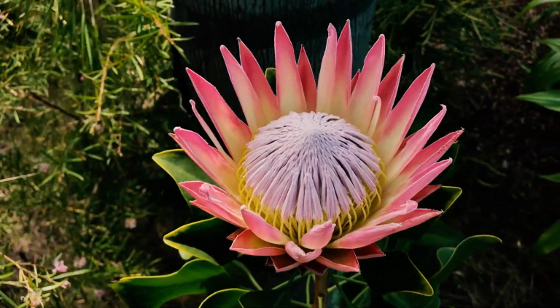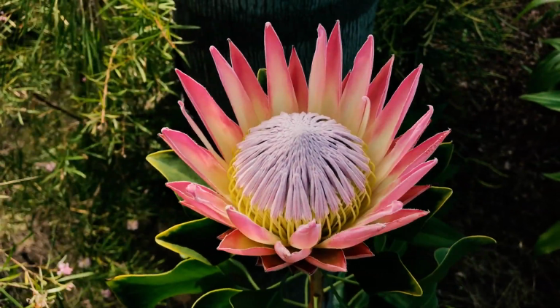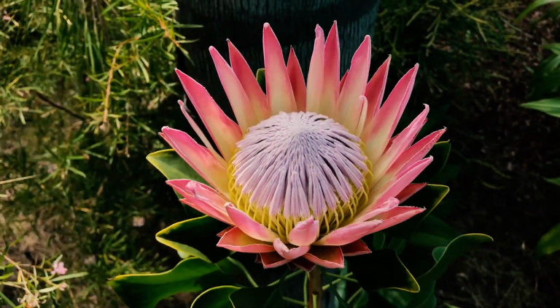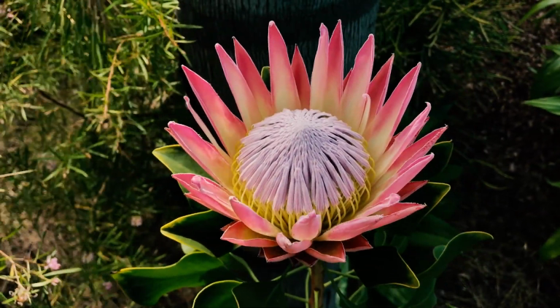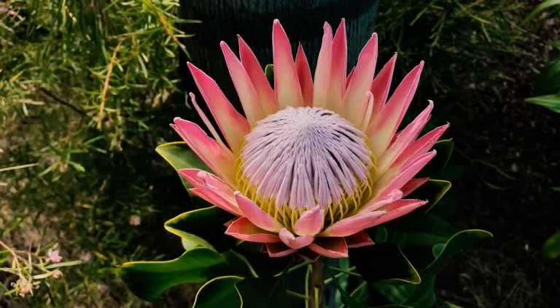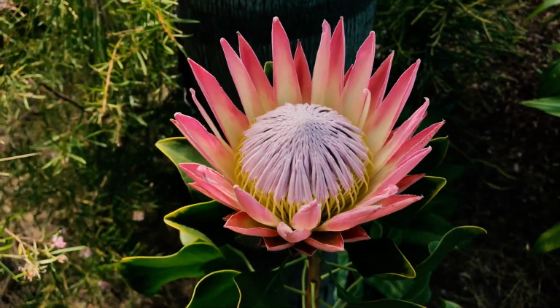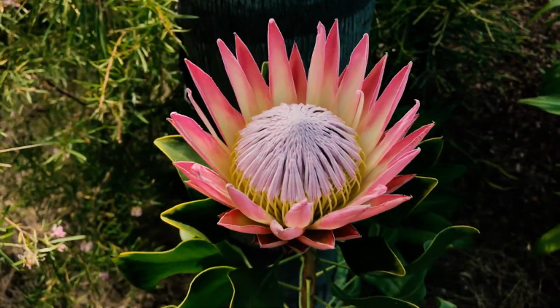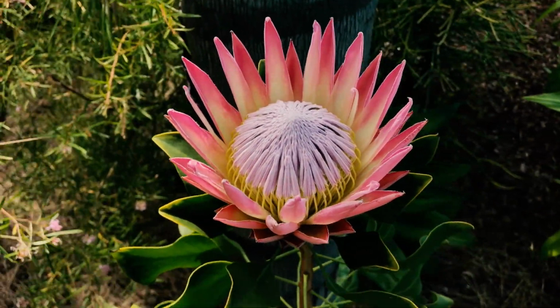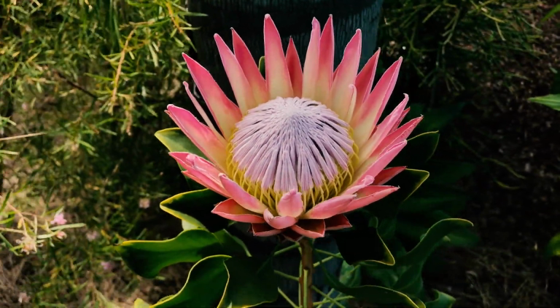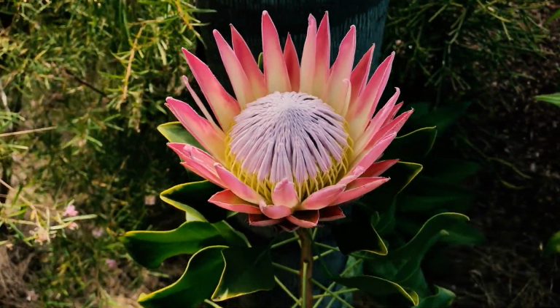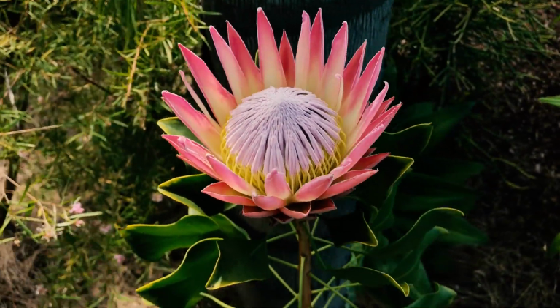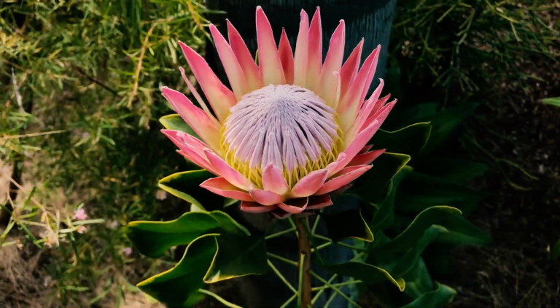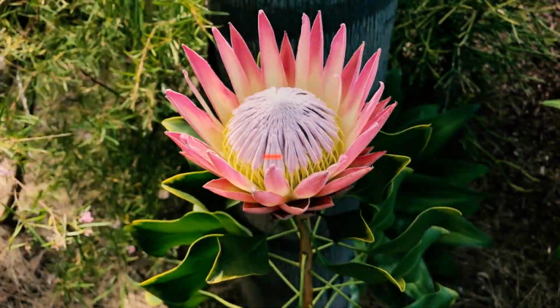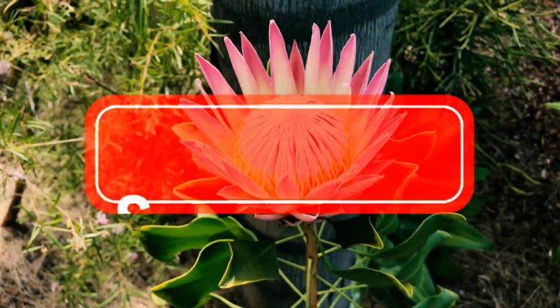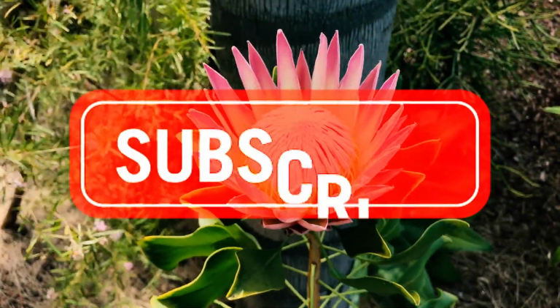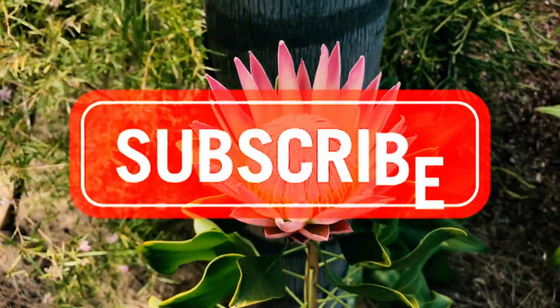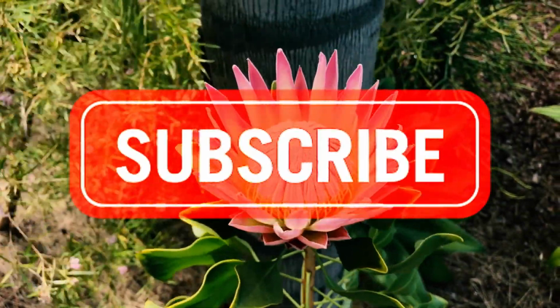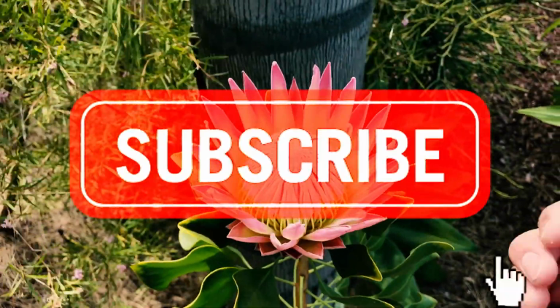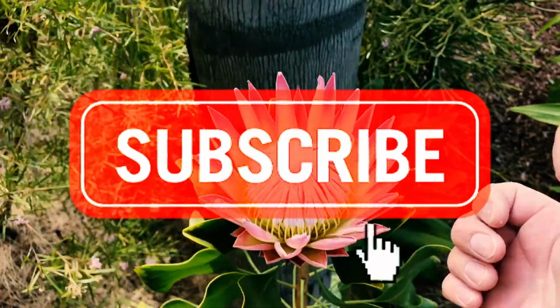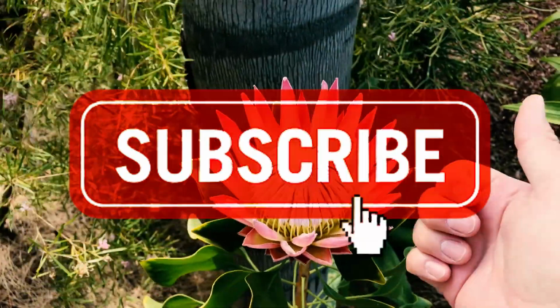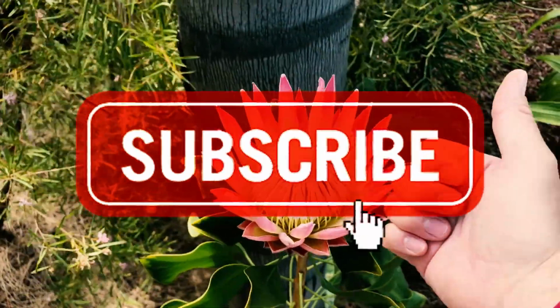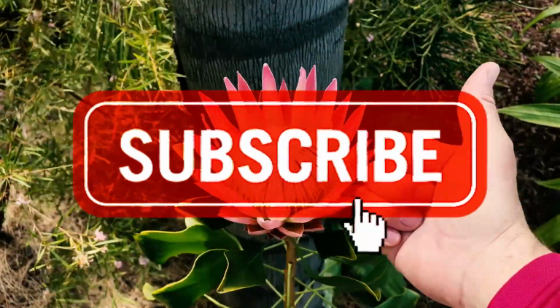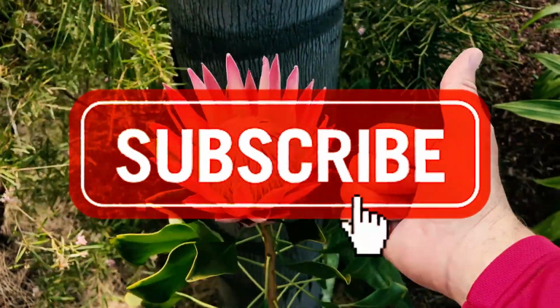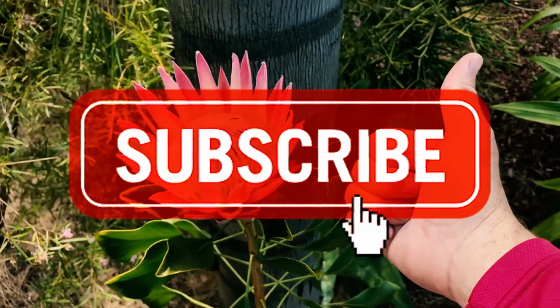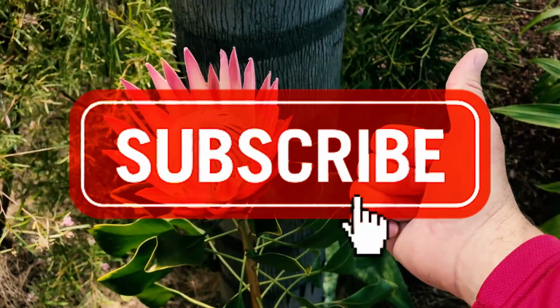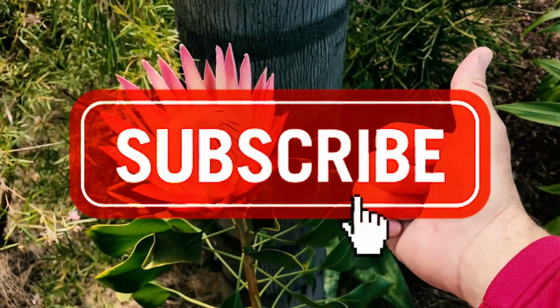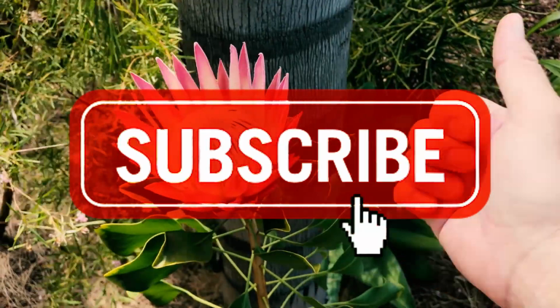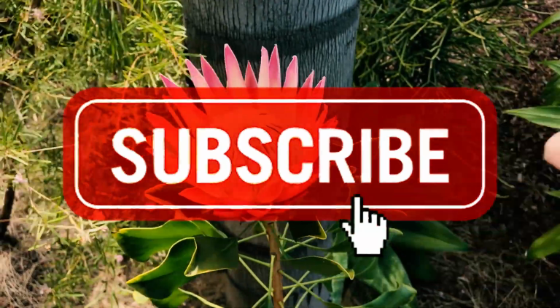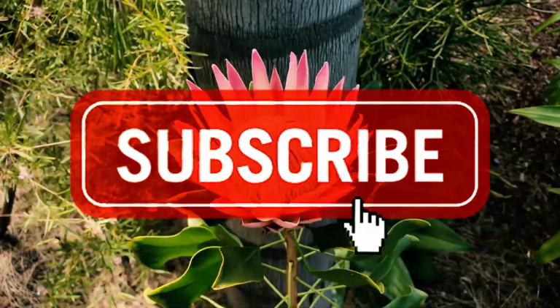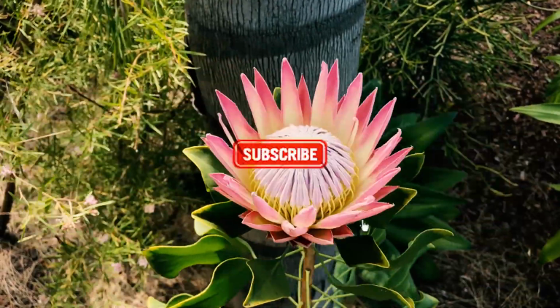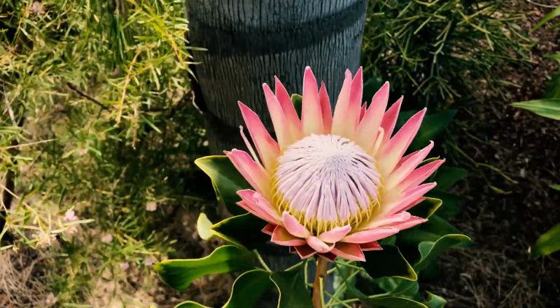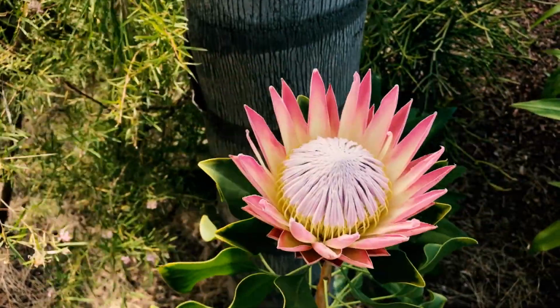Give us a like and a subscribe, we'll keep them coming. Have a wonderful day, take care.